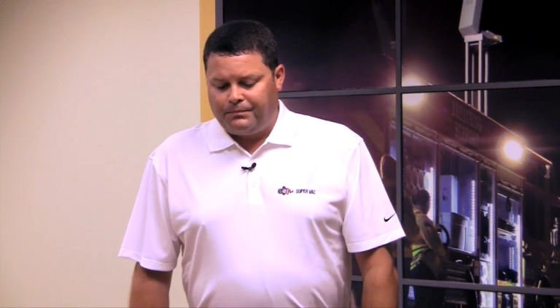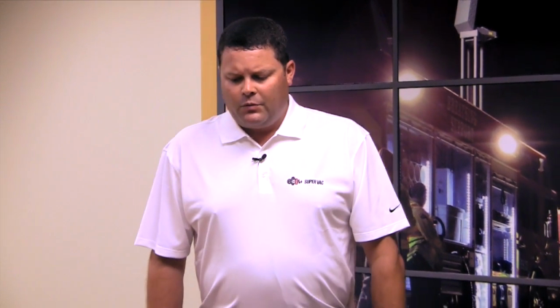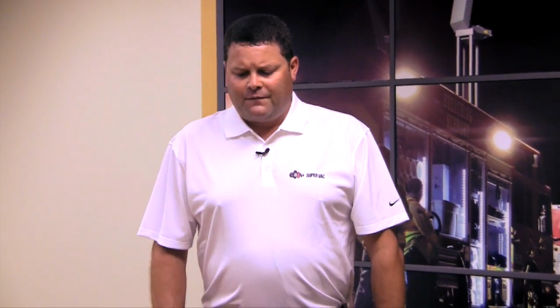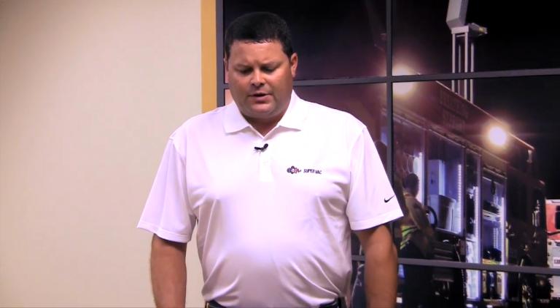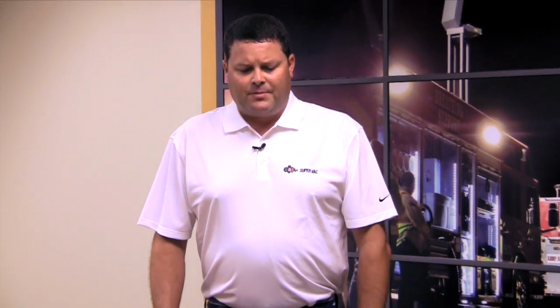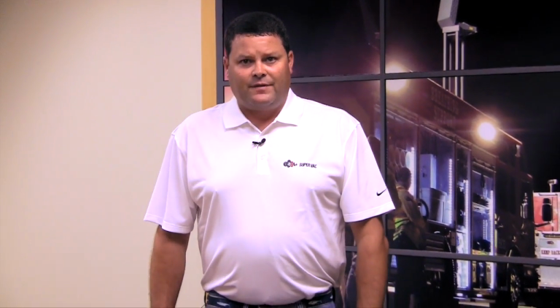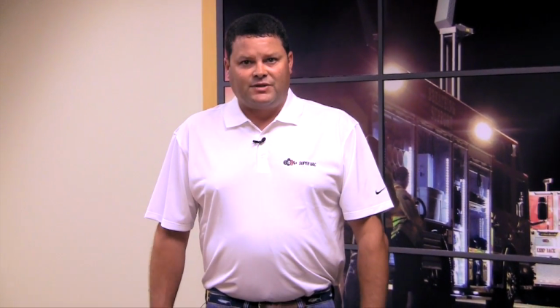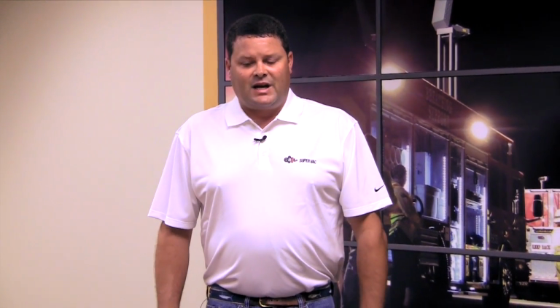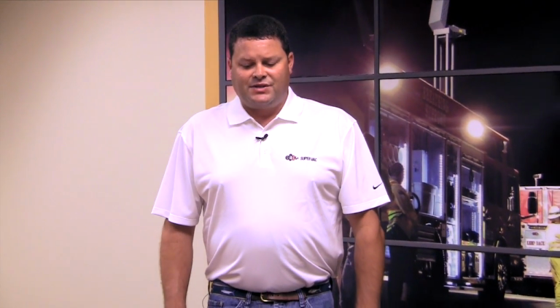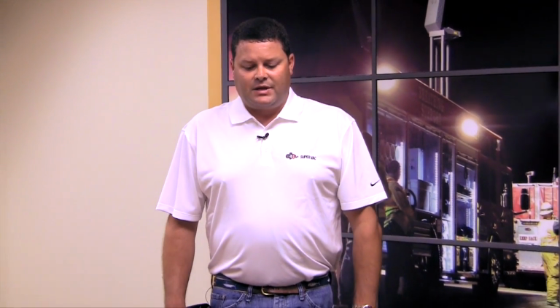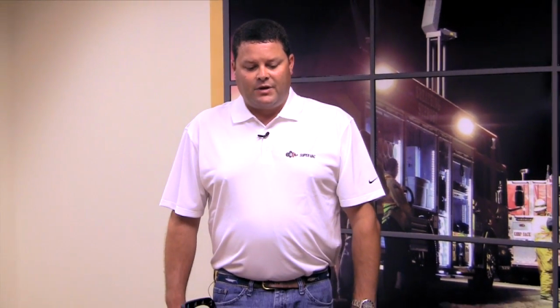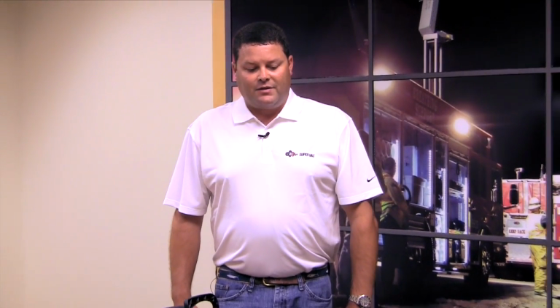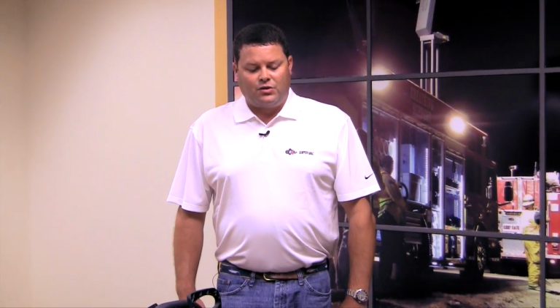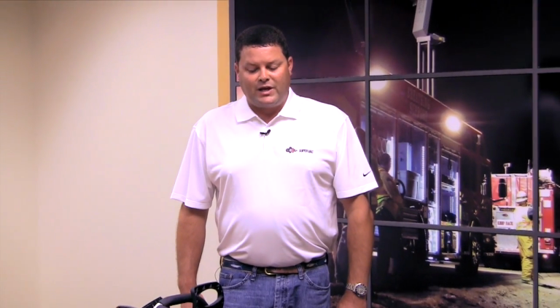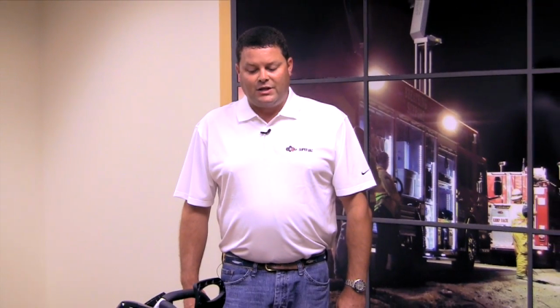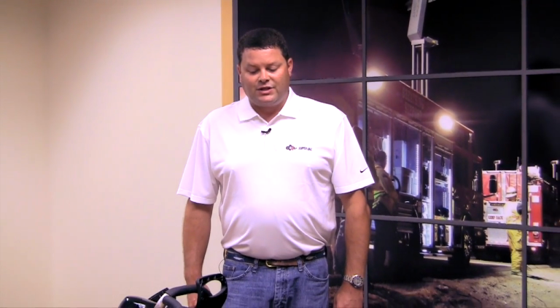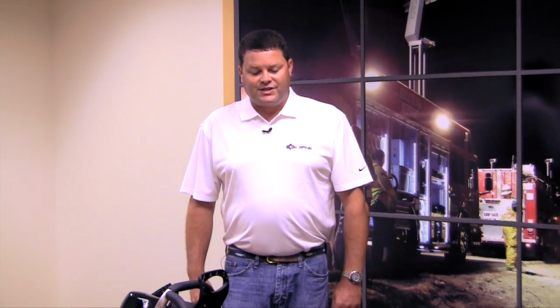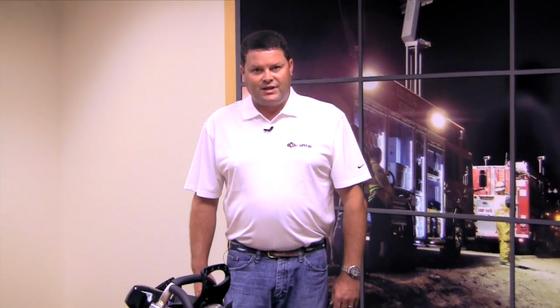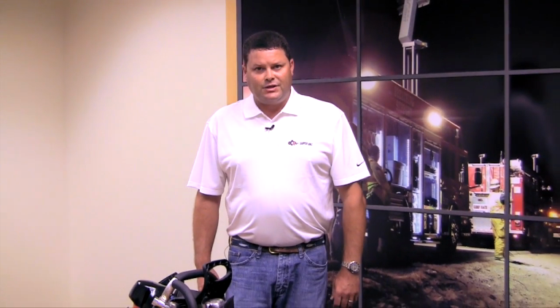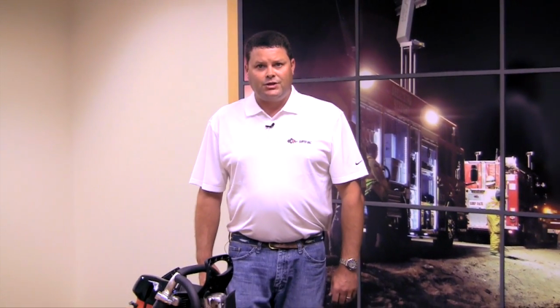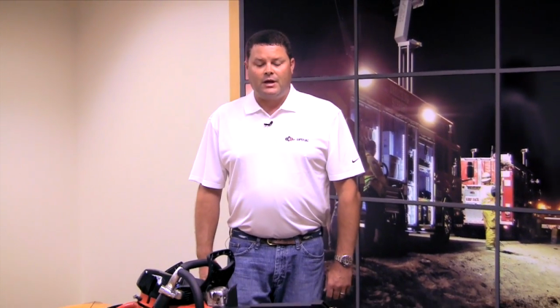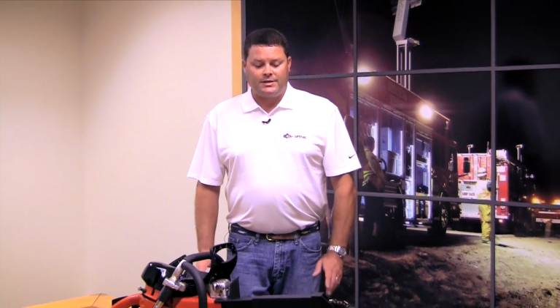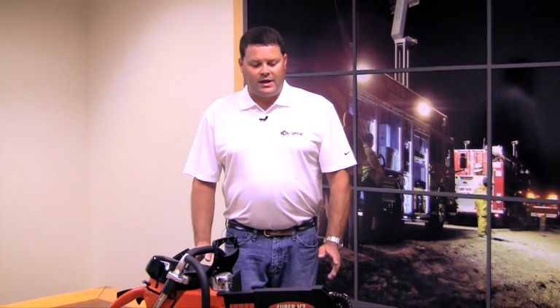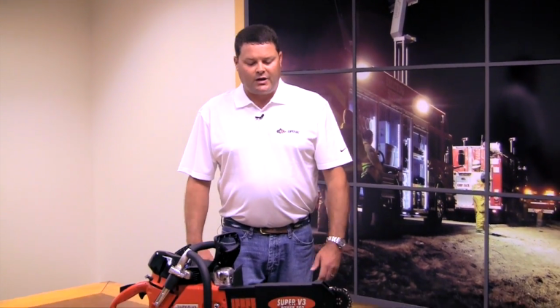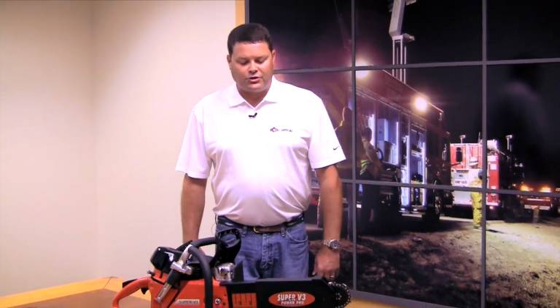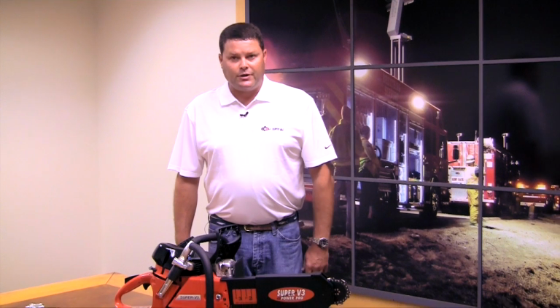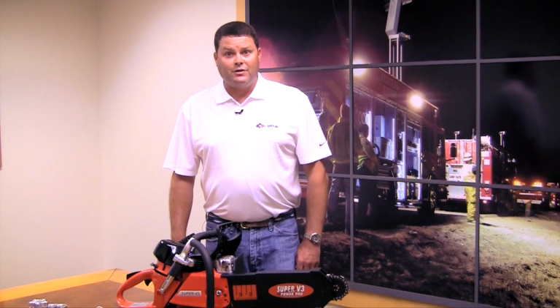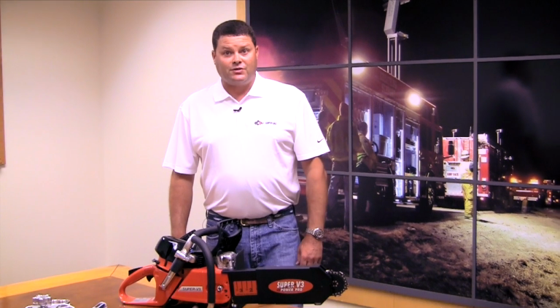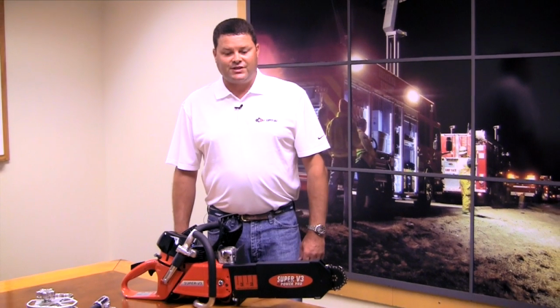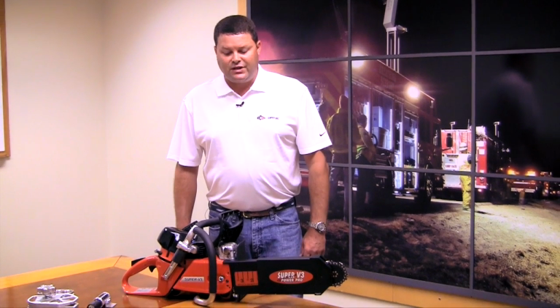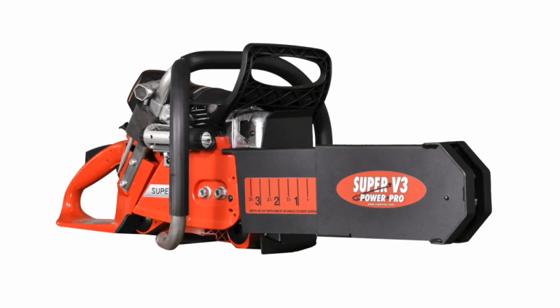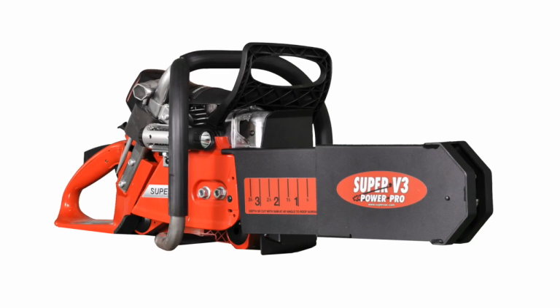We offer it in a couple different sizes. We have a 20-inch and a 16-inch. Today what I'm showing you is our 16-inch model.